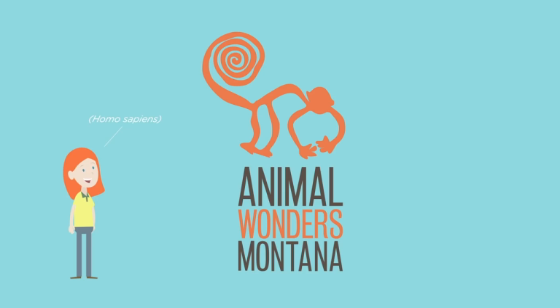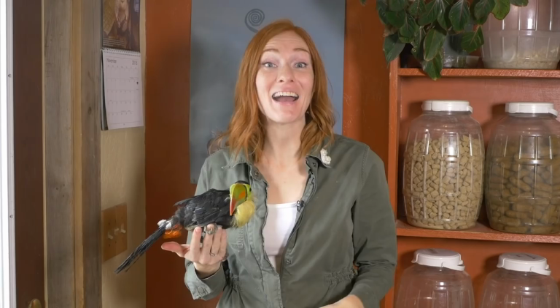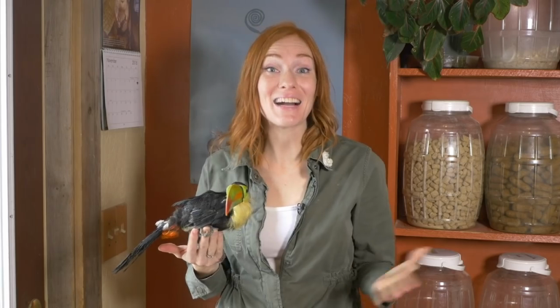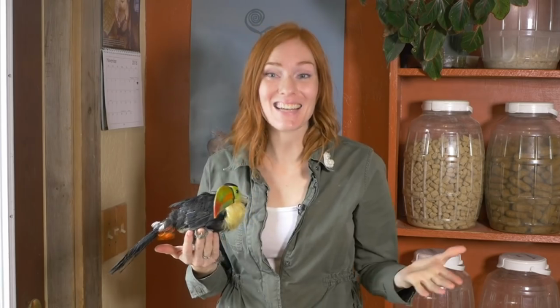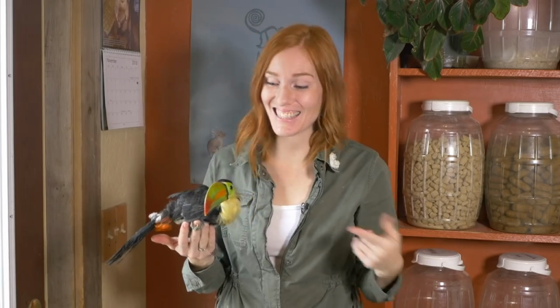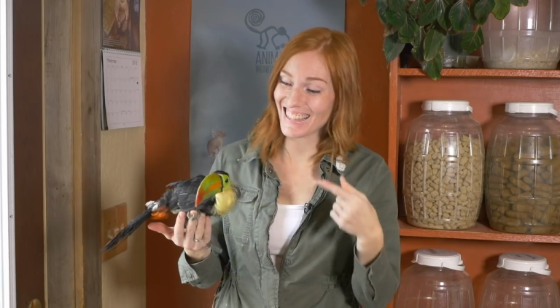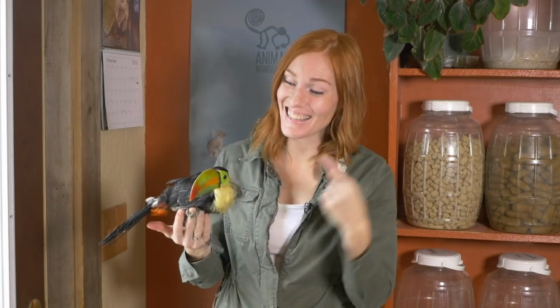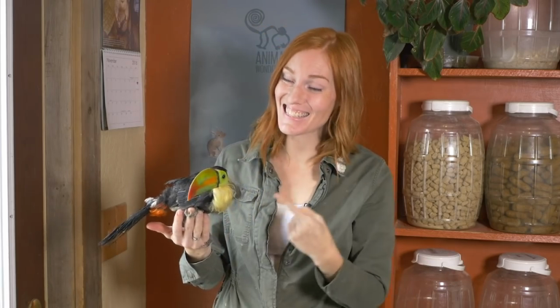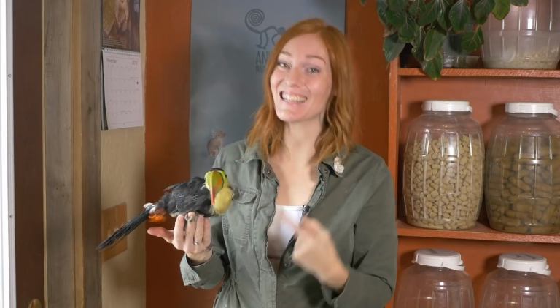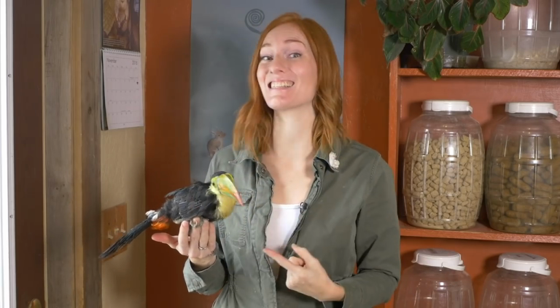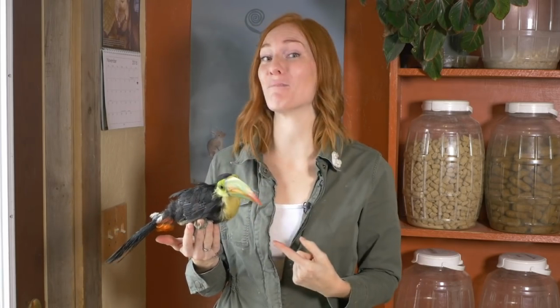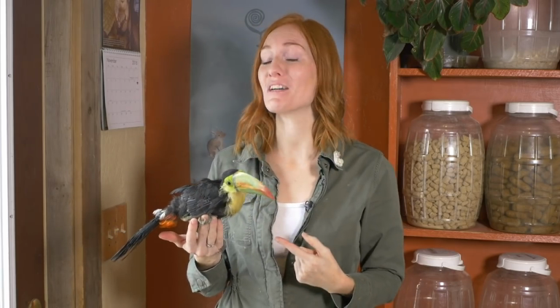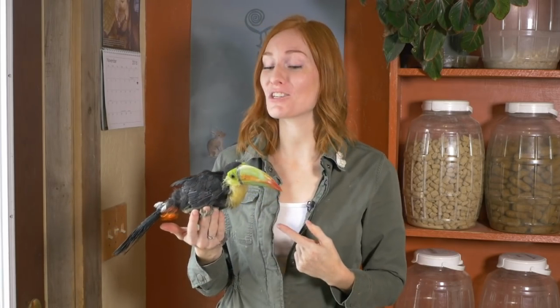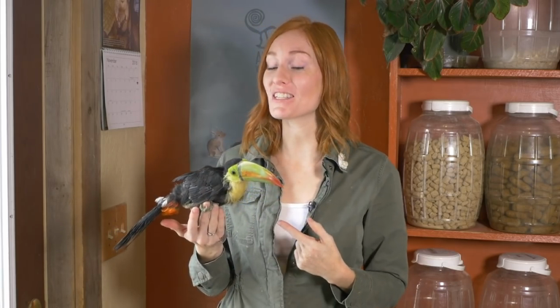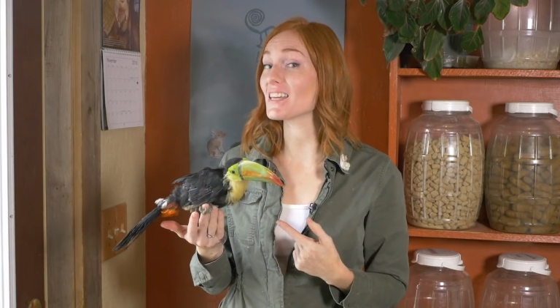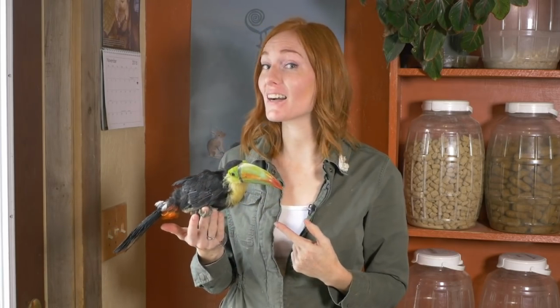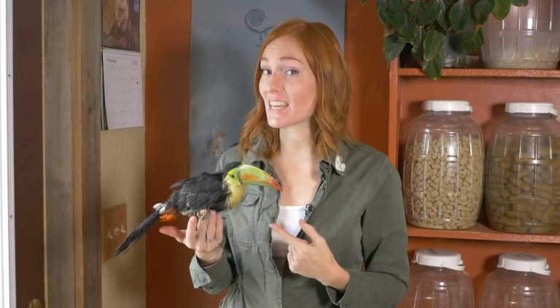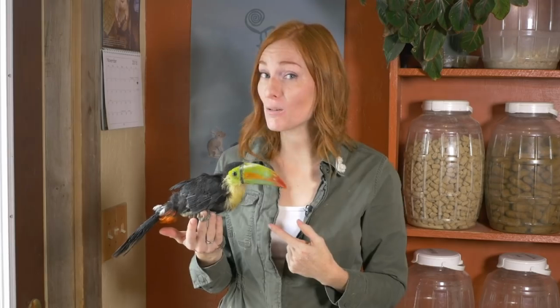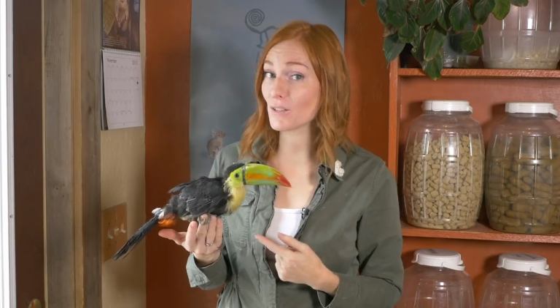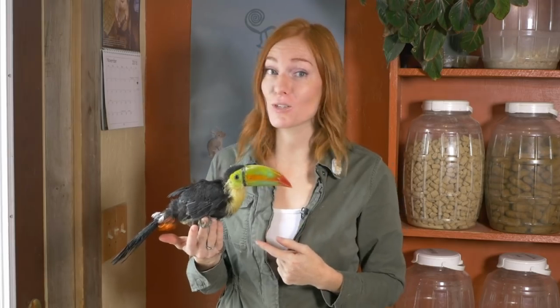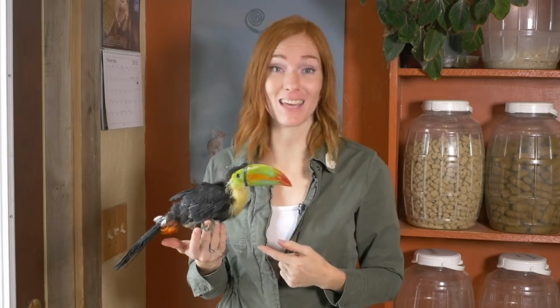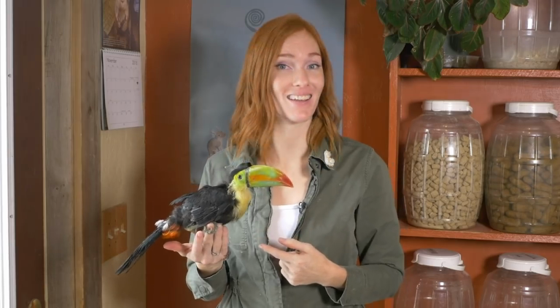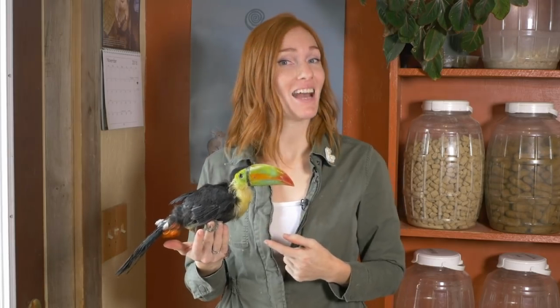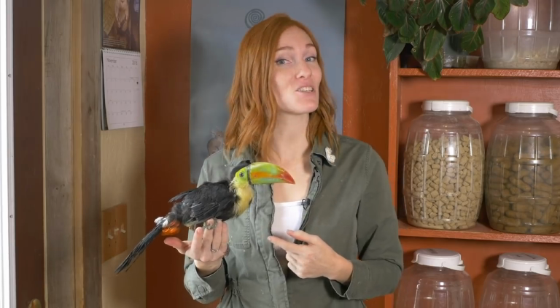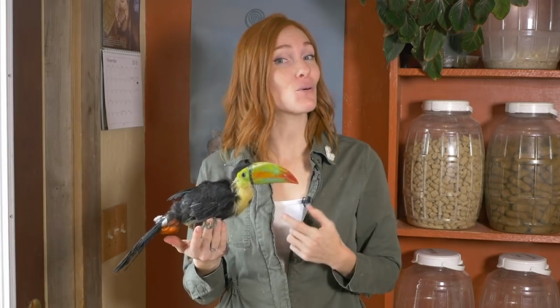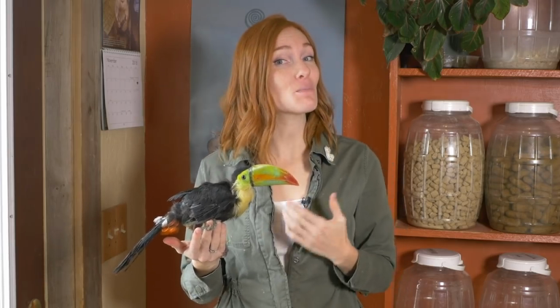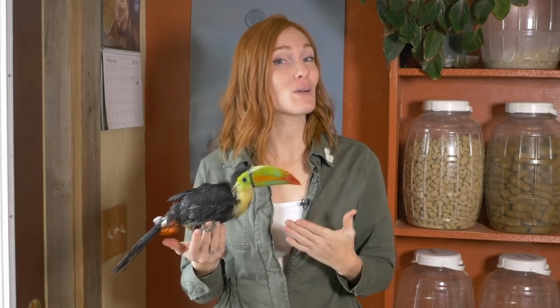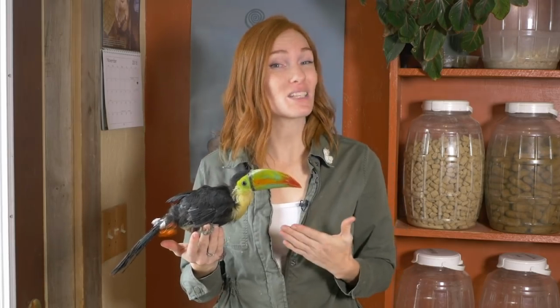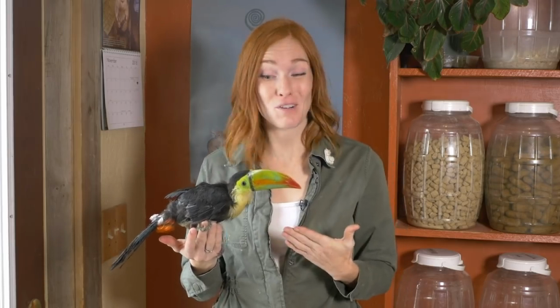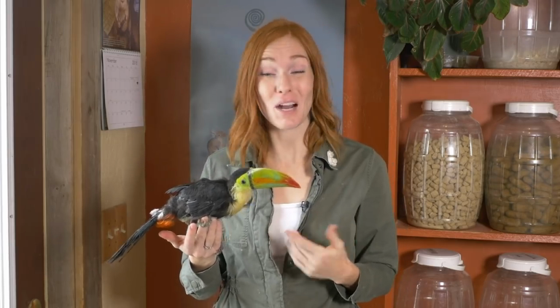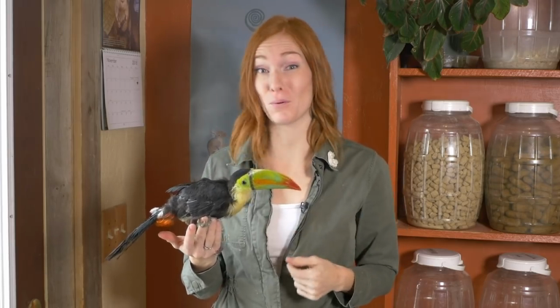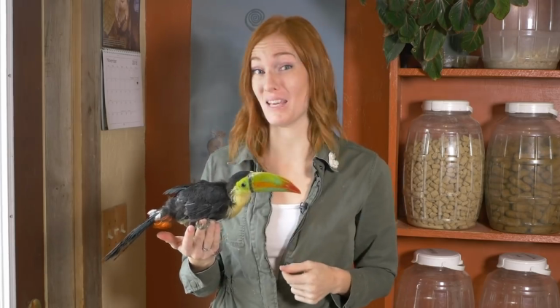Hi, I'm Jessi, and this is Zima. She's a young keel-billed toucan, and she's only been with us for a couple weeks.